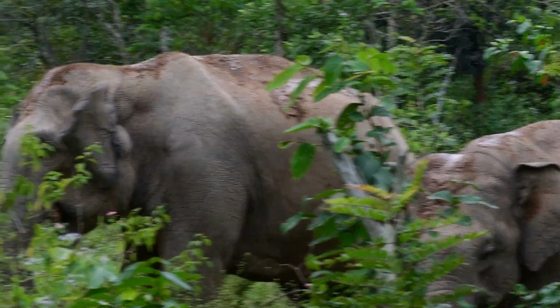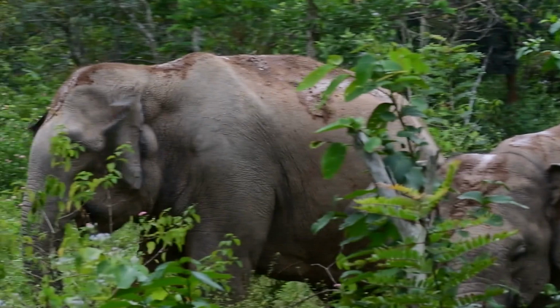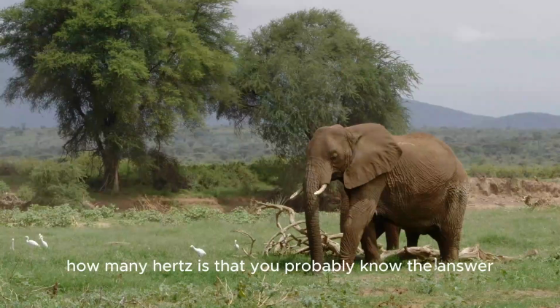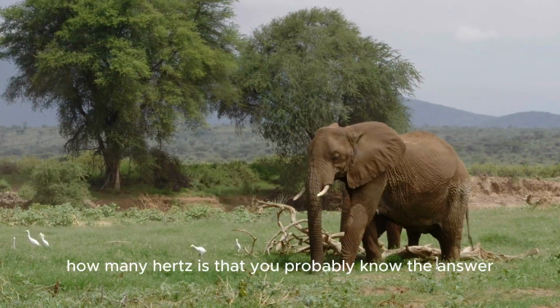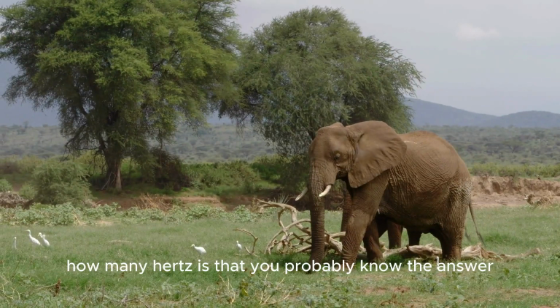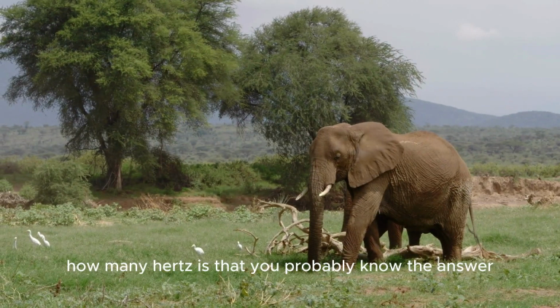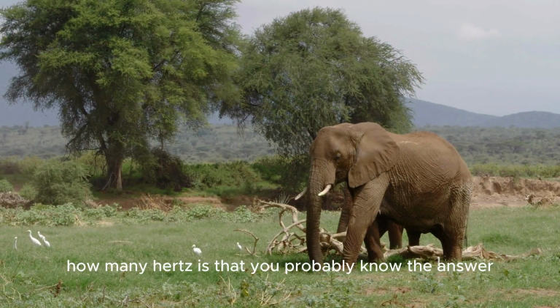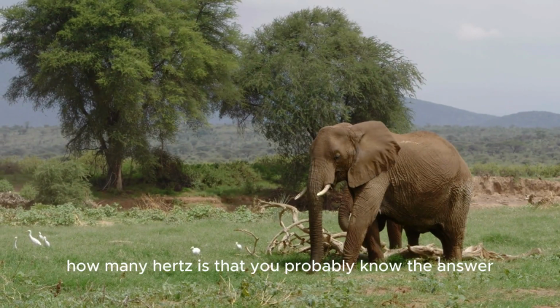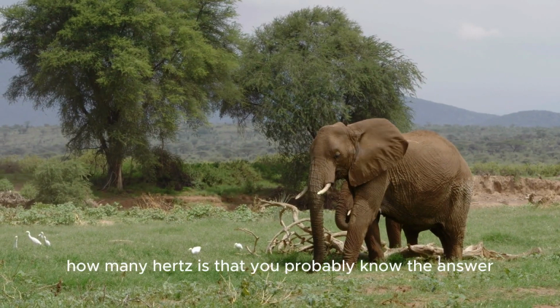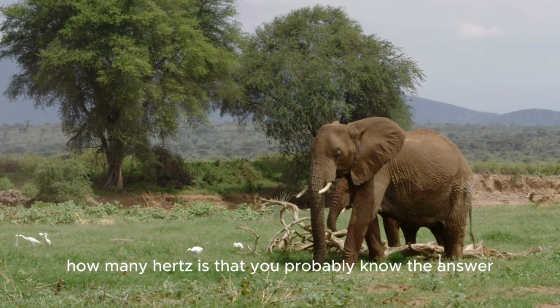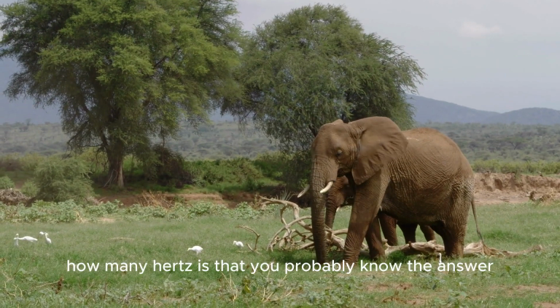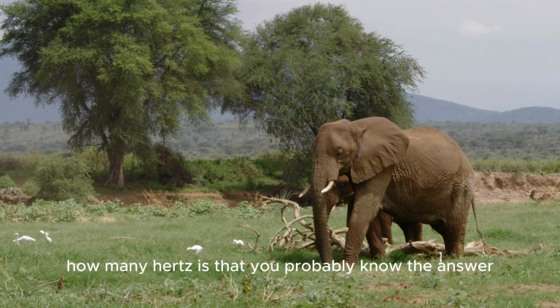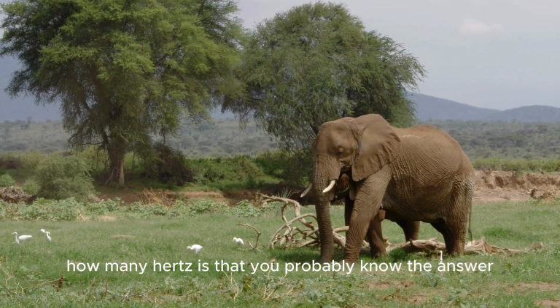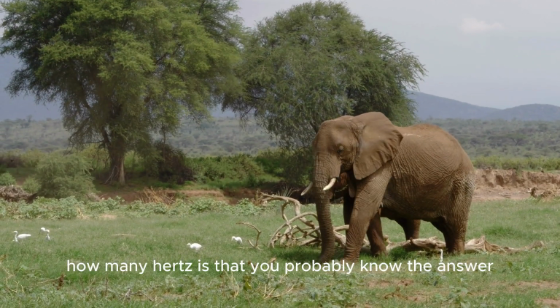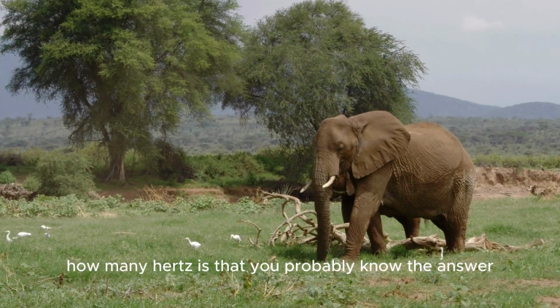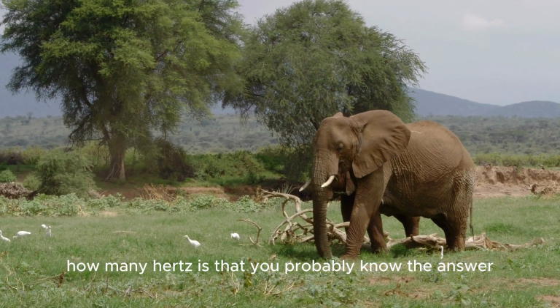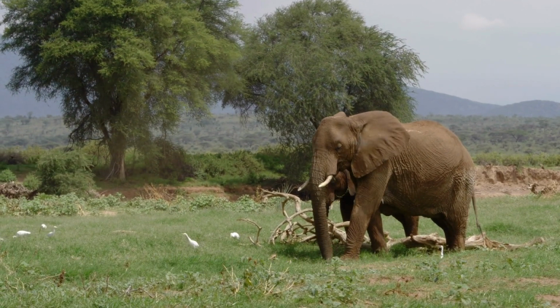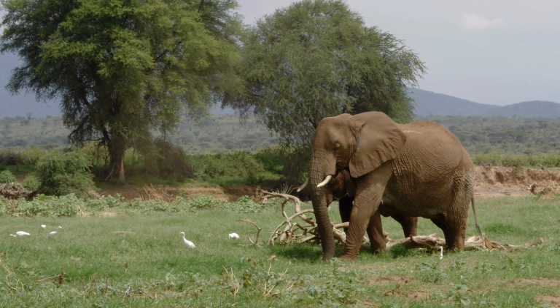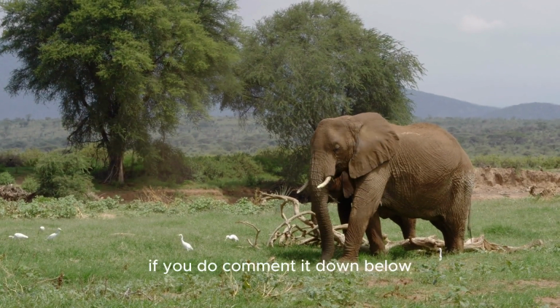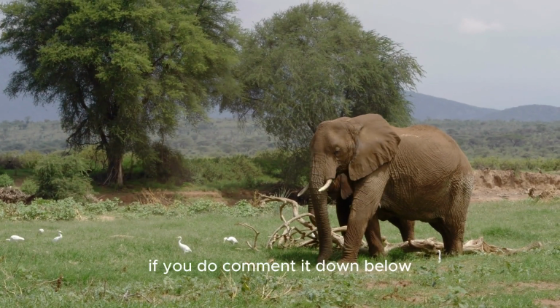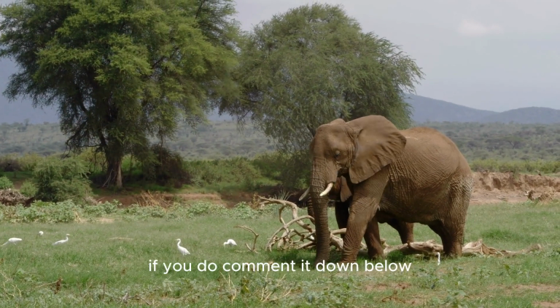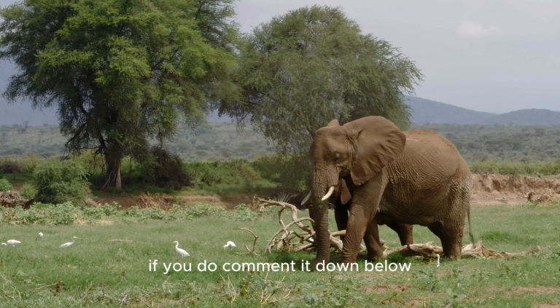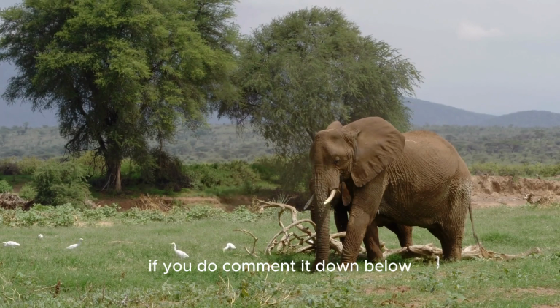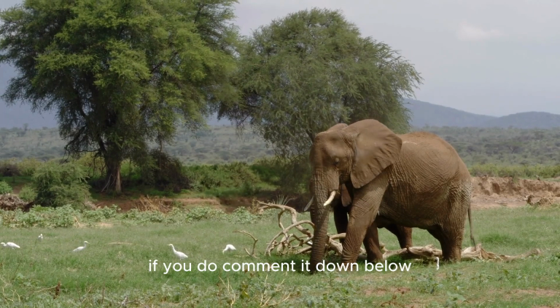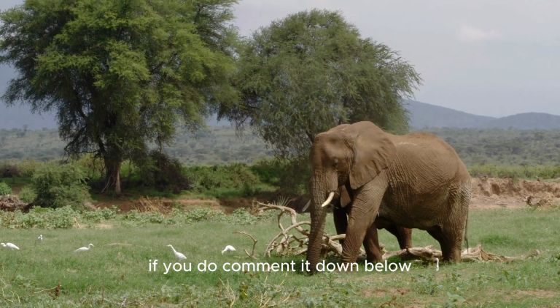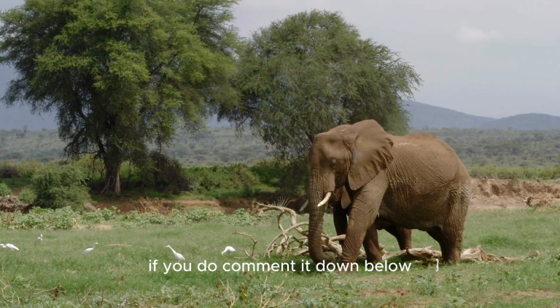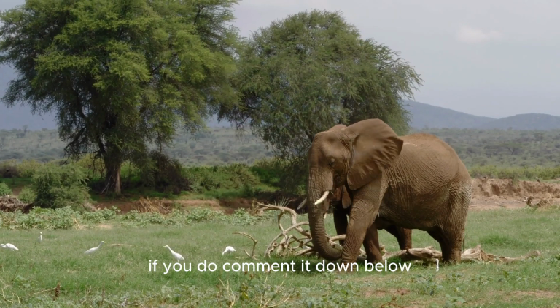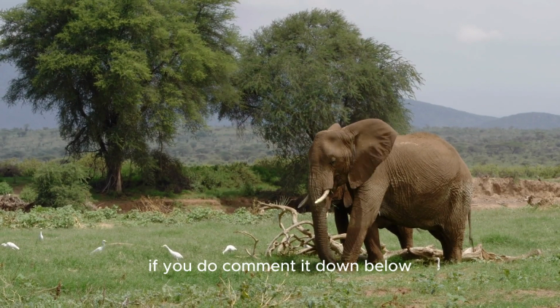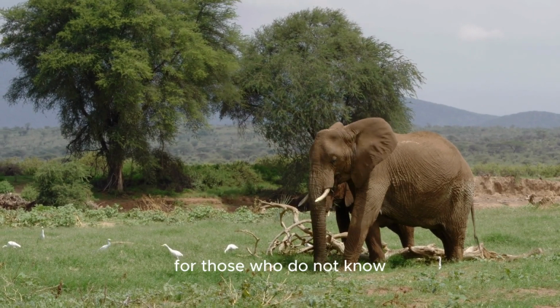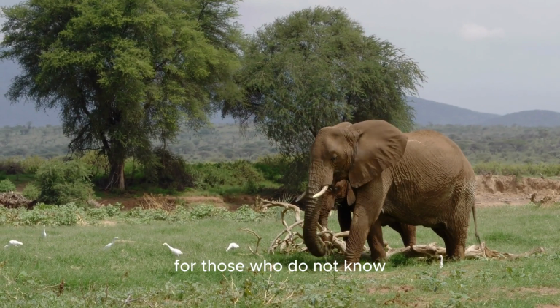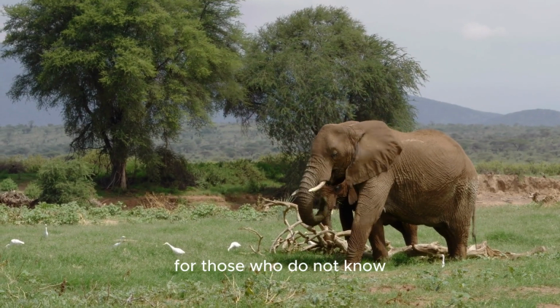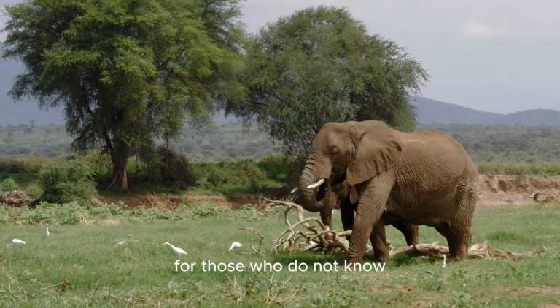How many hertz is that? You probably know the answer. If you do, comment it down below for those who do not know.